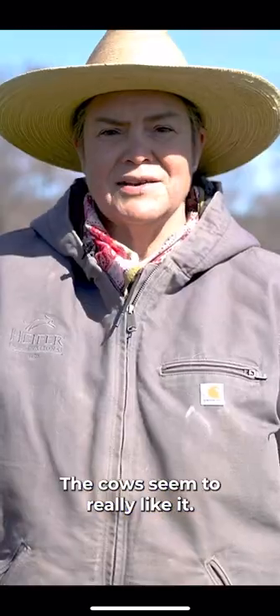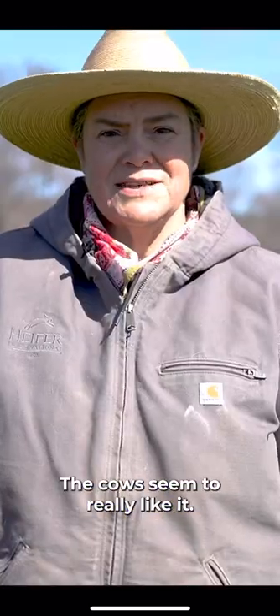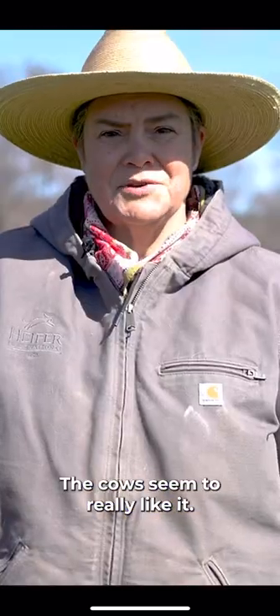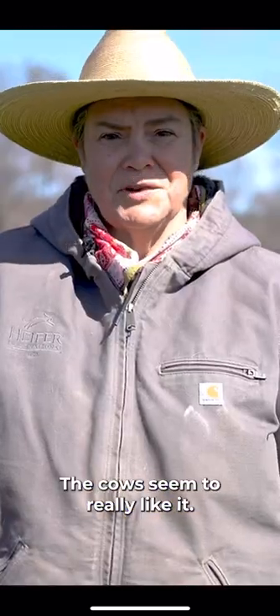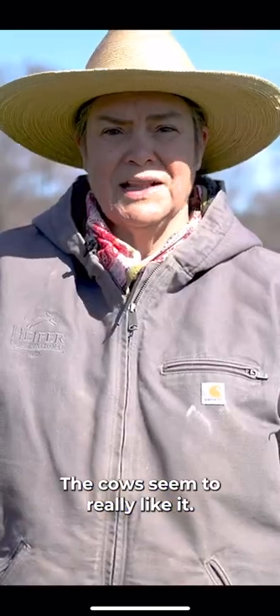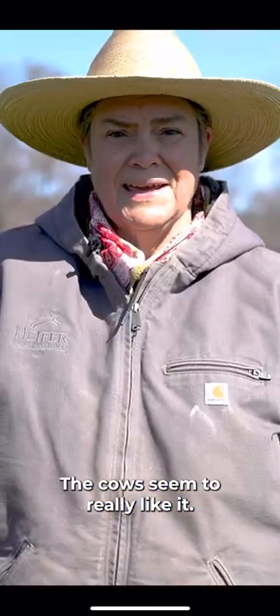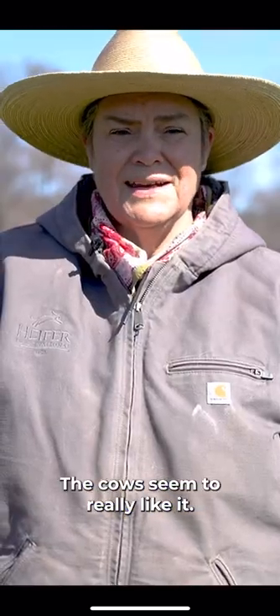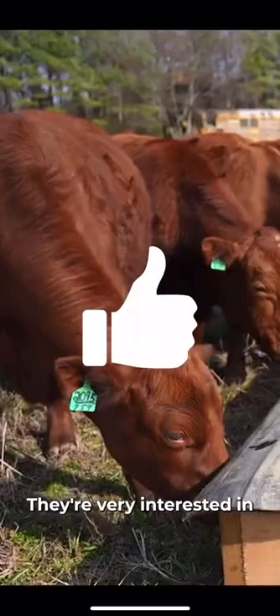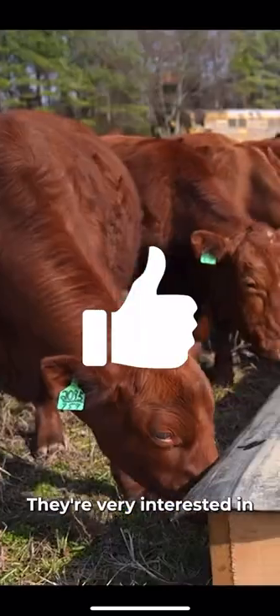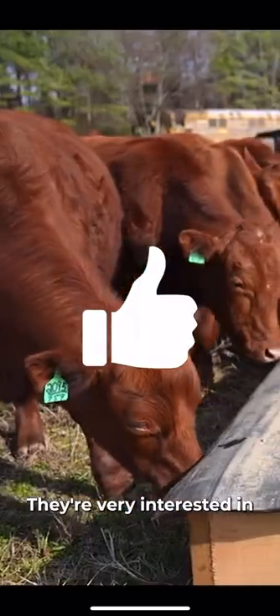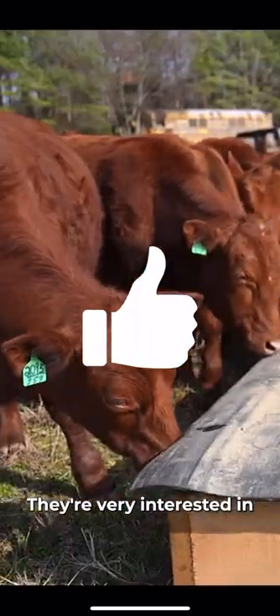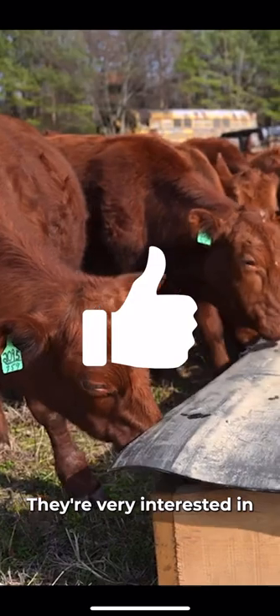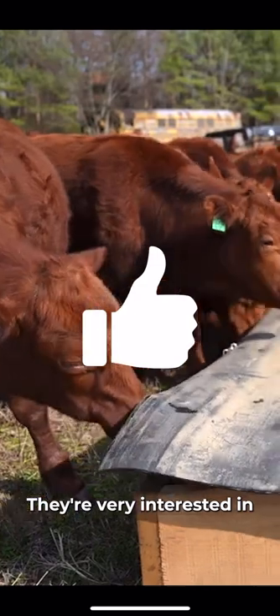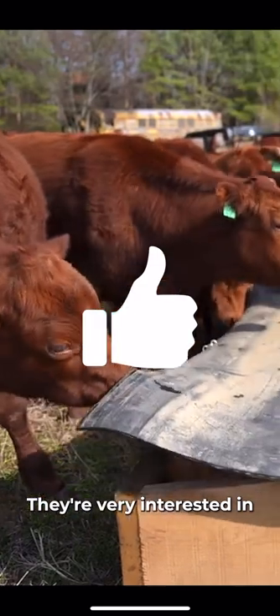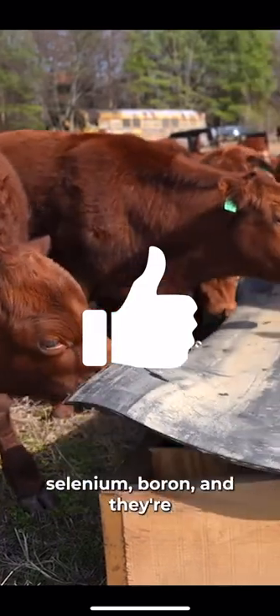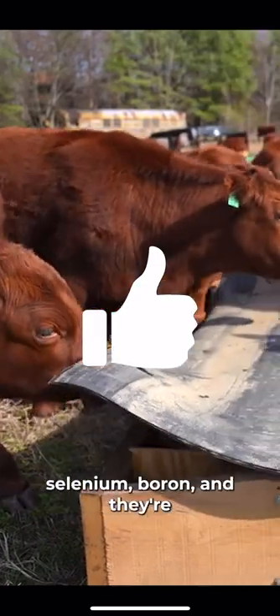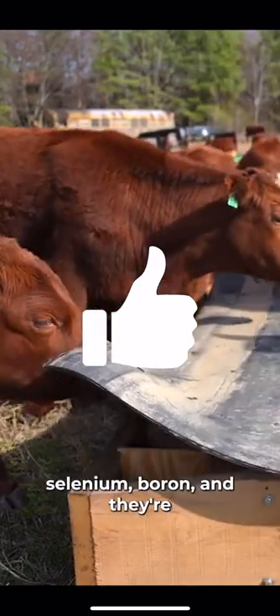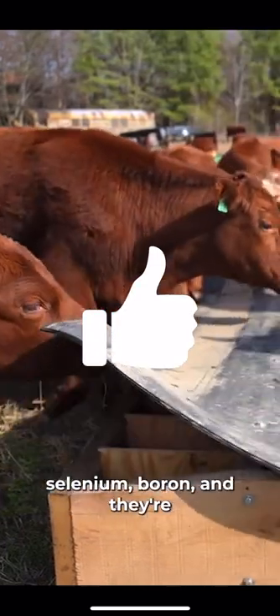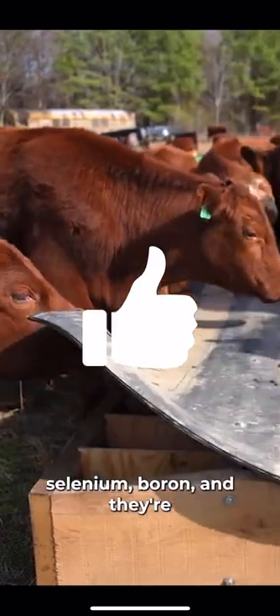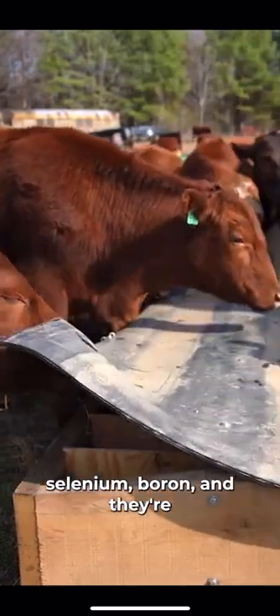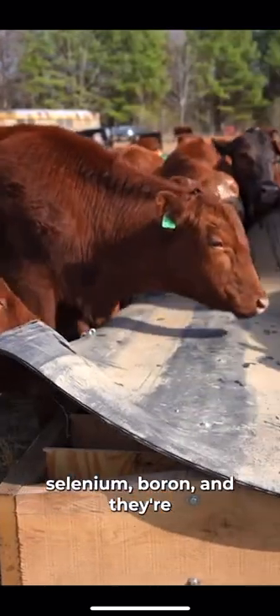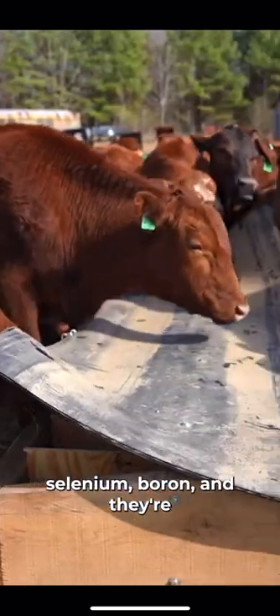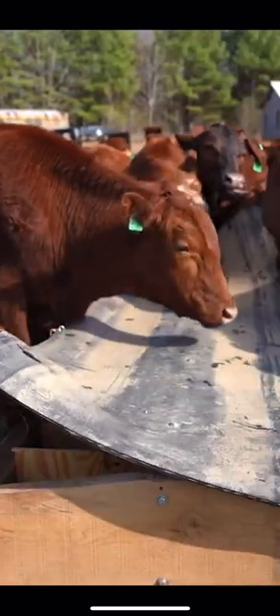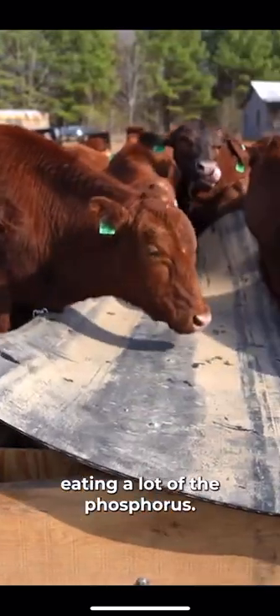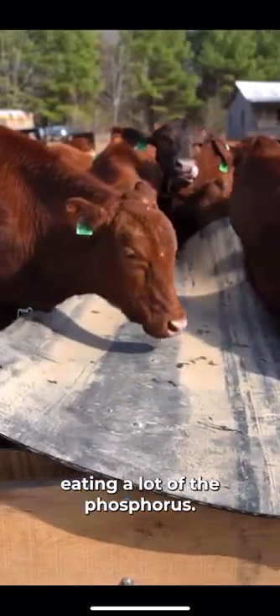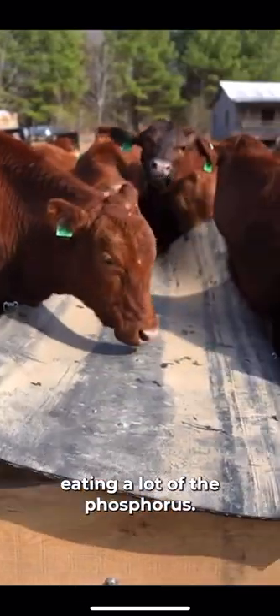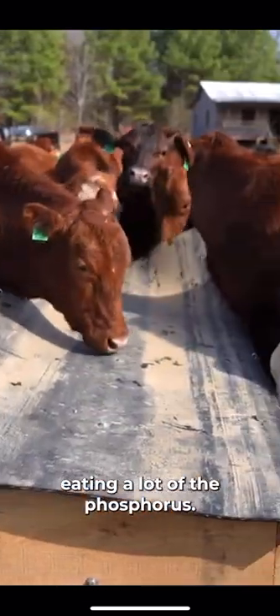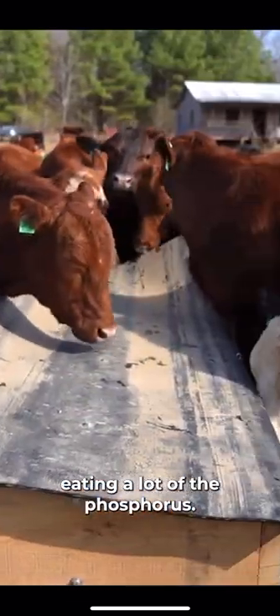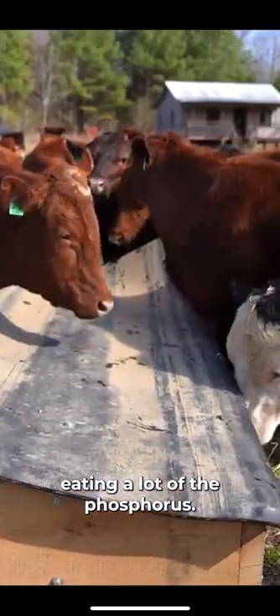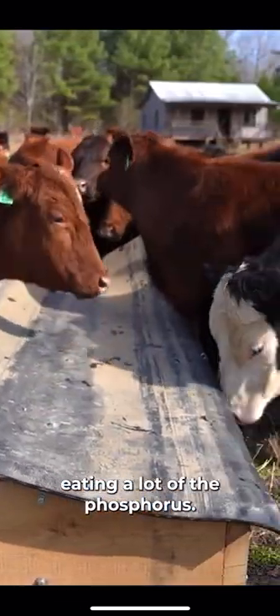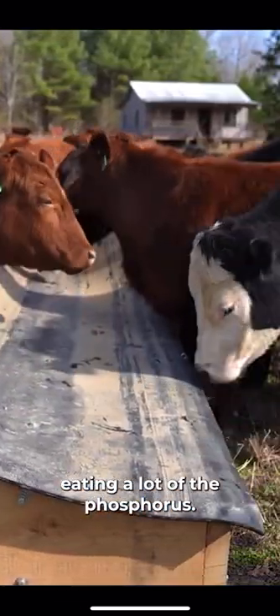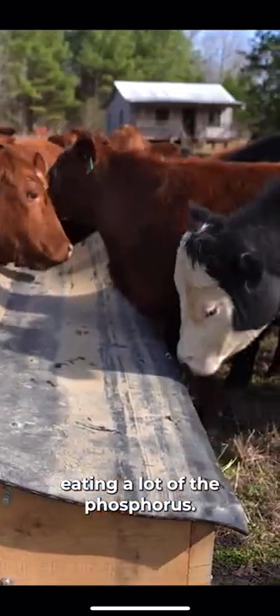The cows seem to really like it. They're very interested in selenium and boron, and they're eating a lot of the phosphorus.